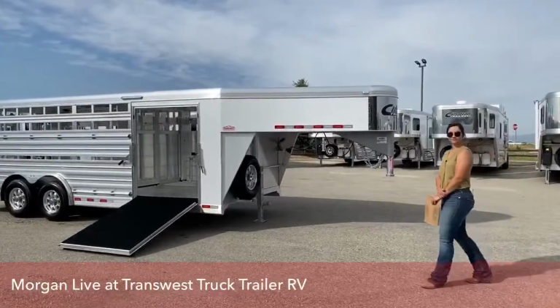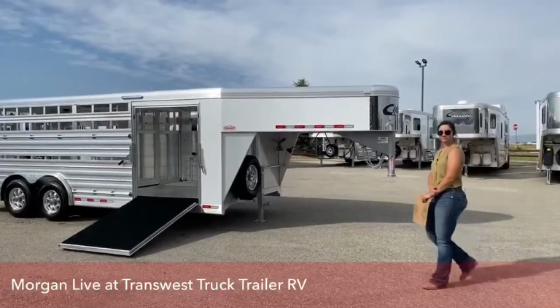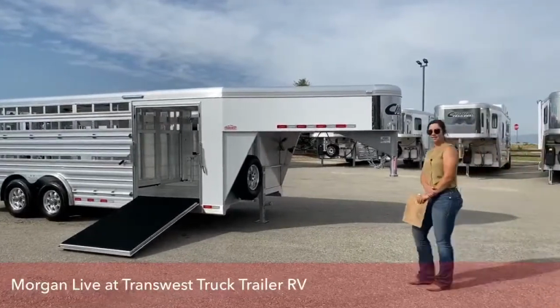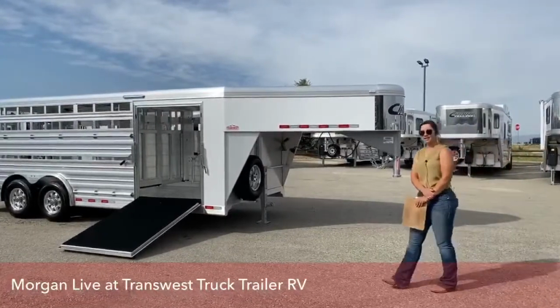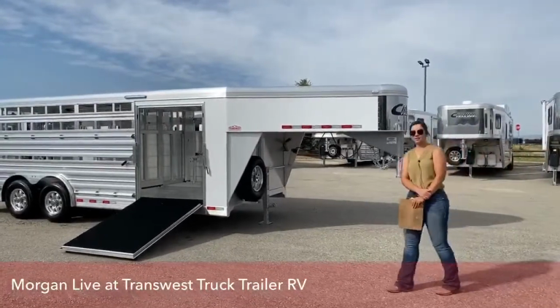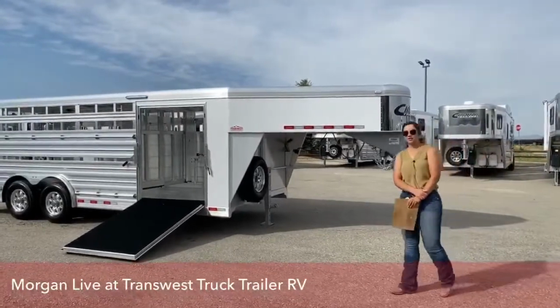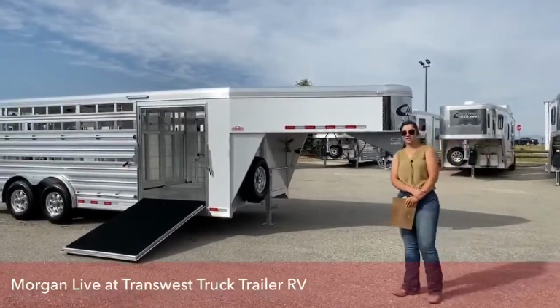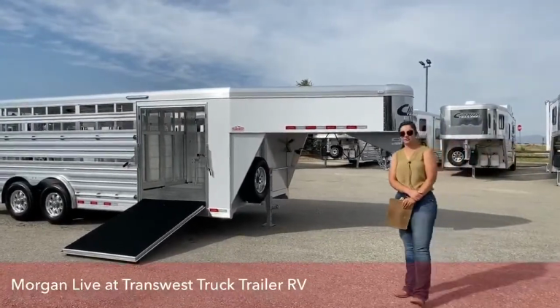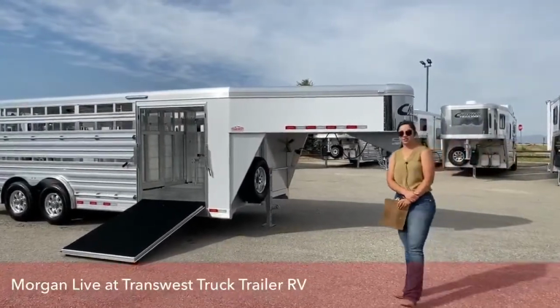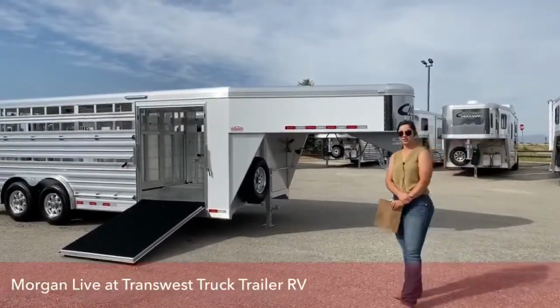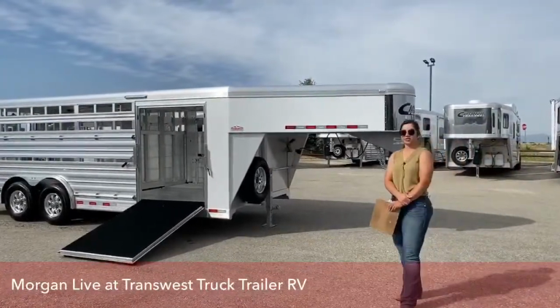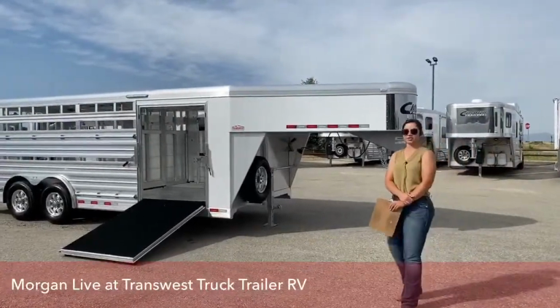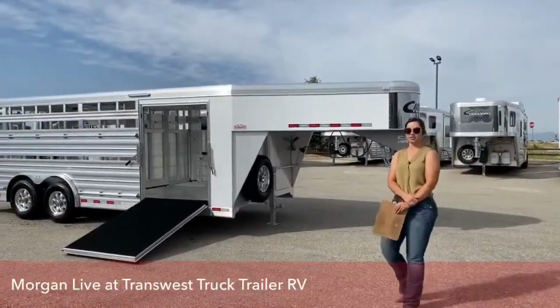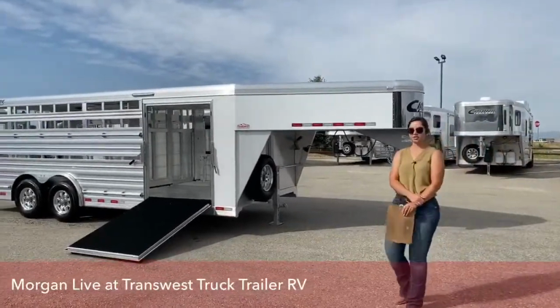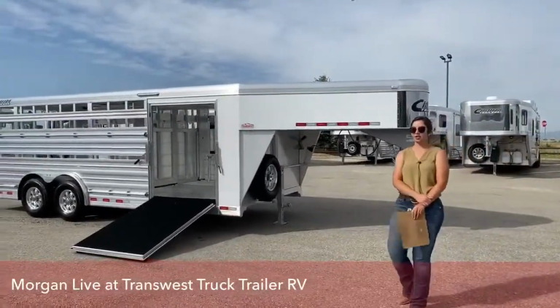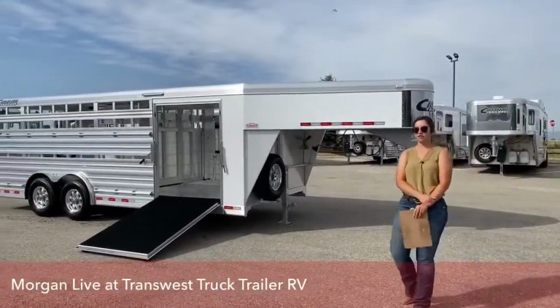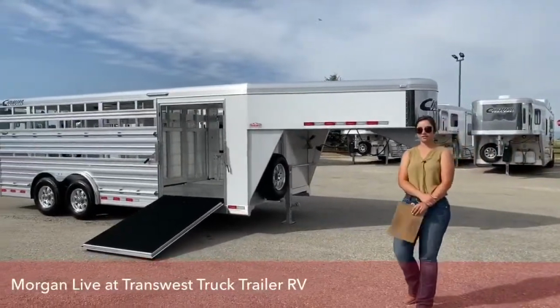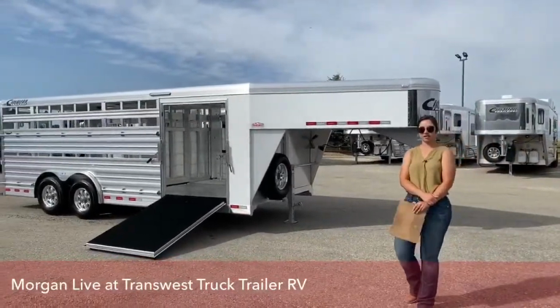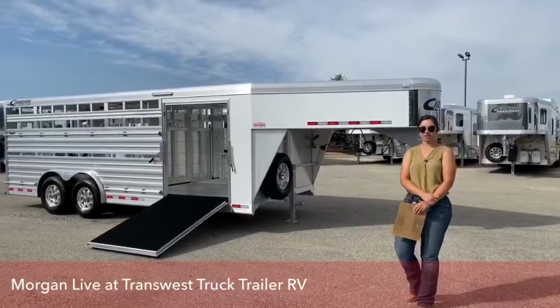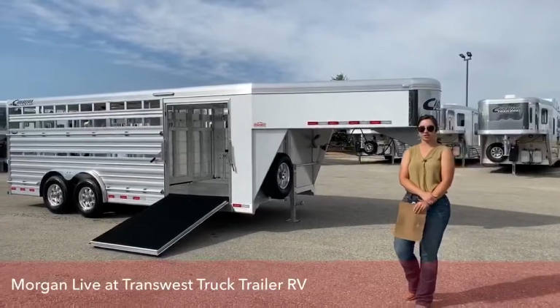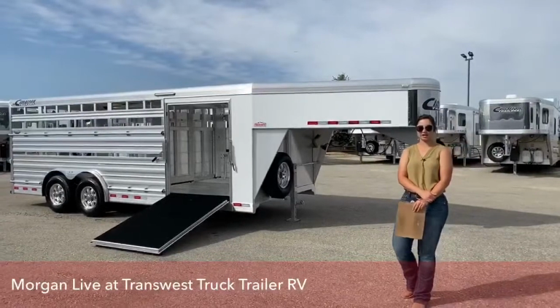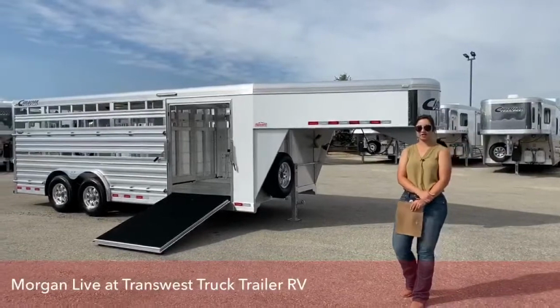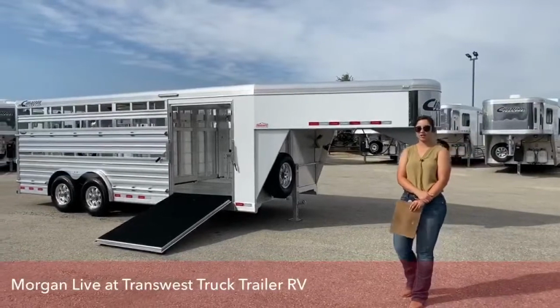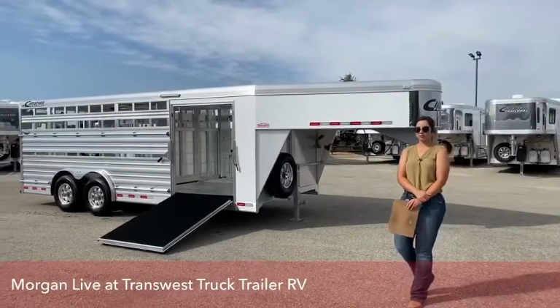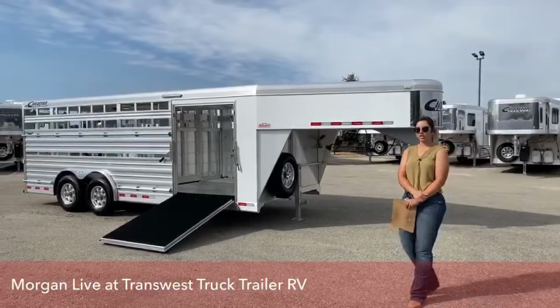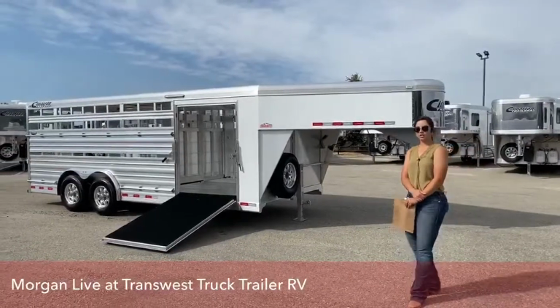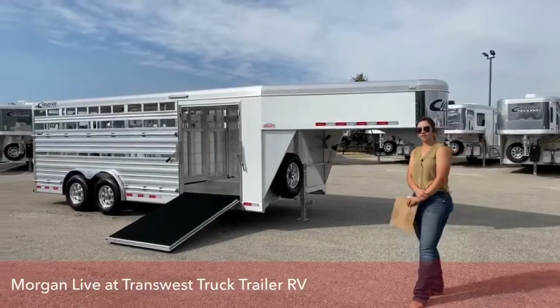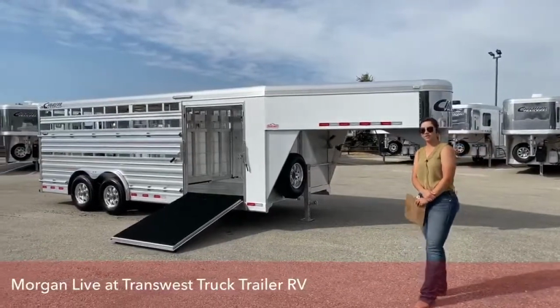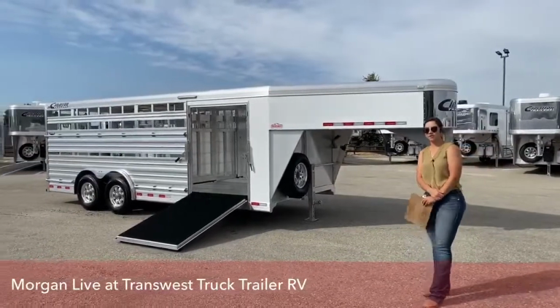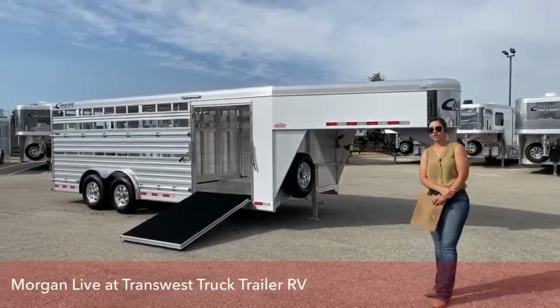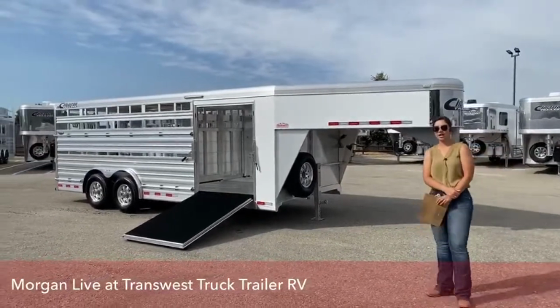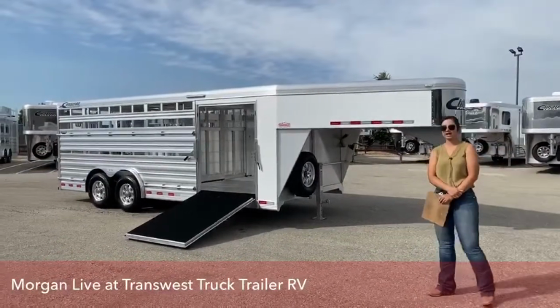Hi guys, Morgan Noll here with TransWest Truck Trailer RV in Frederick, Colorado, bringing you another inventory item.